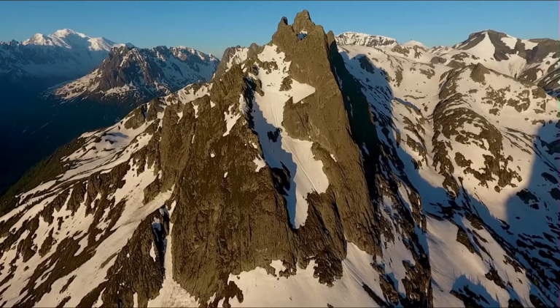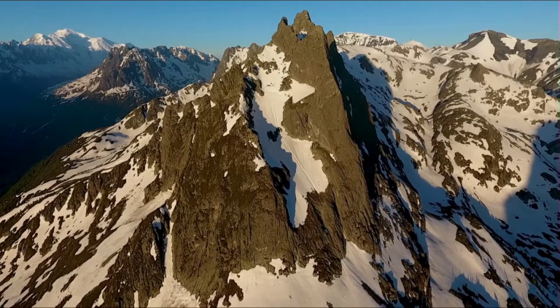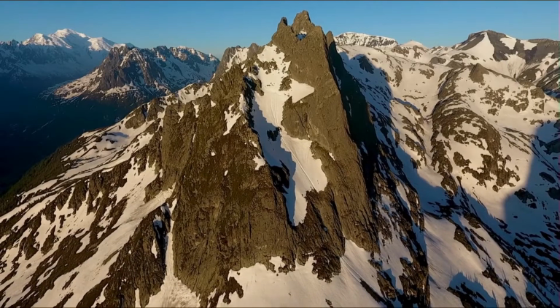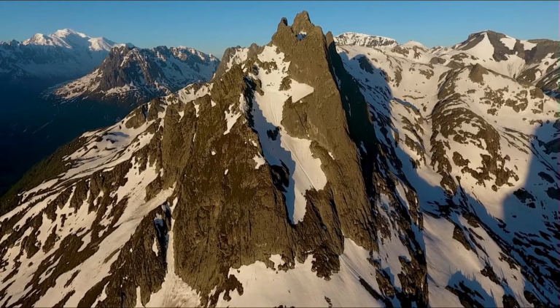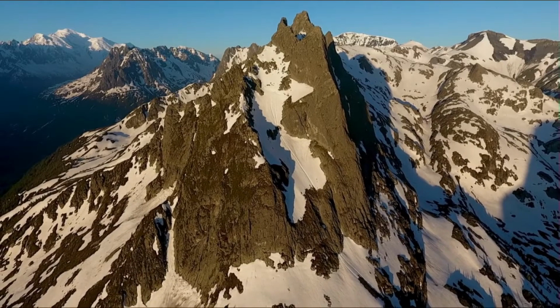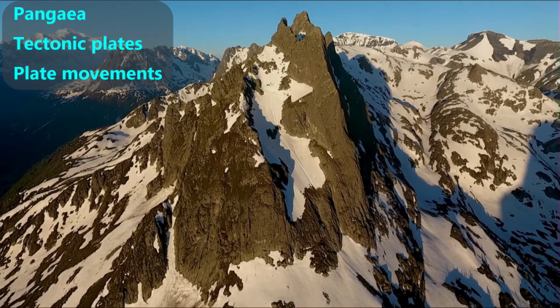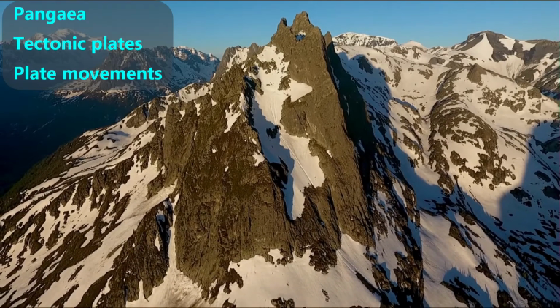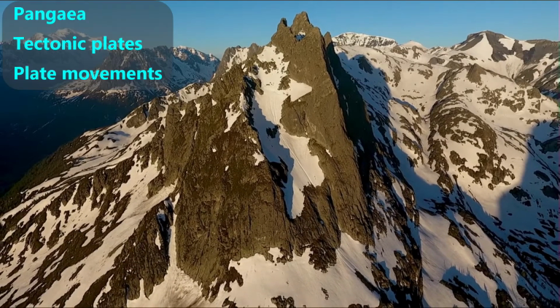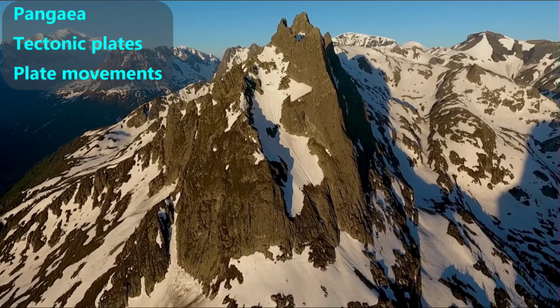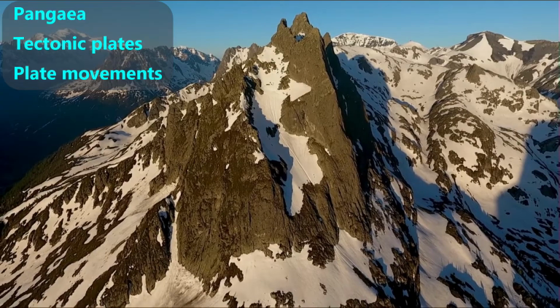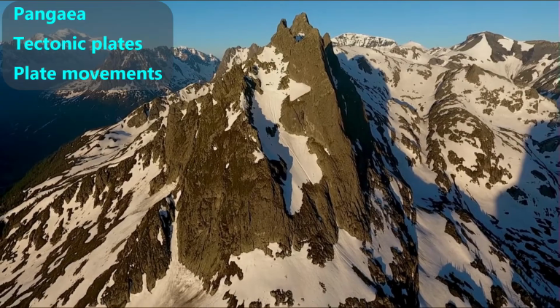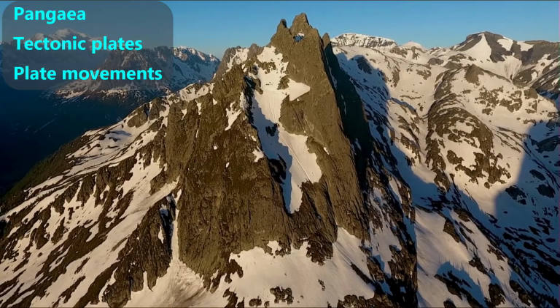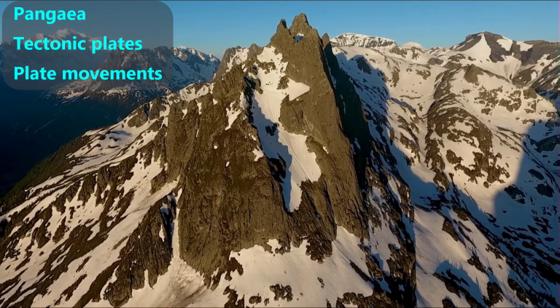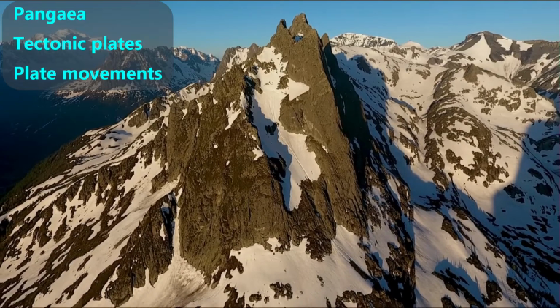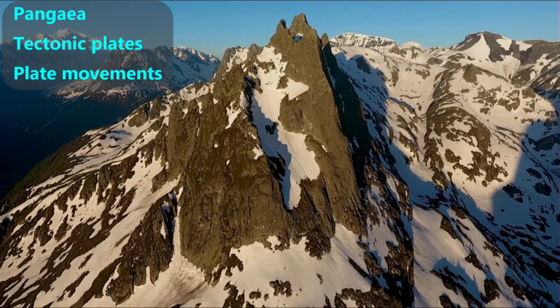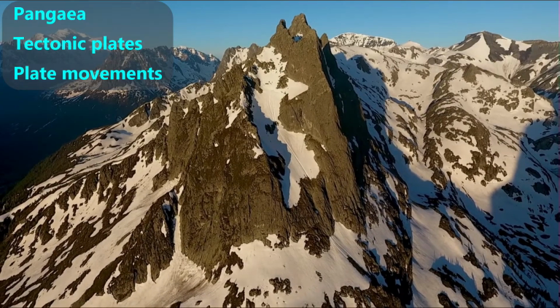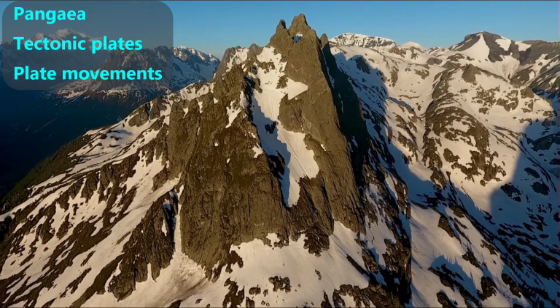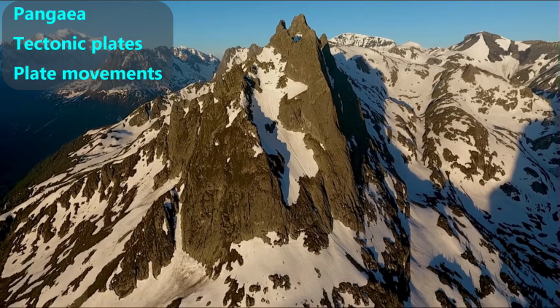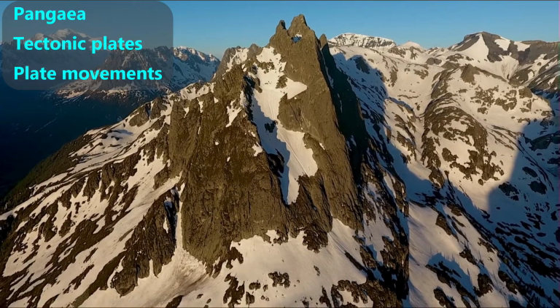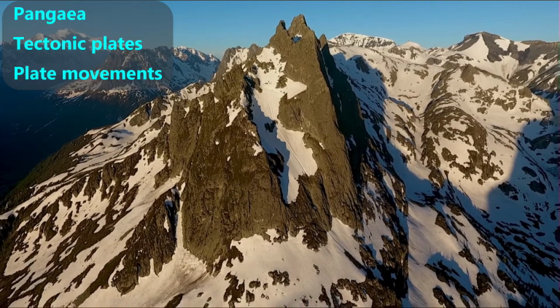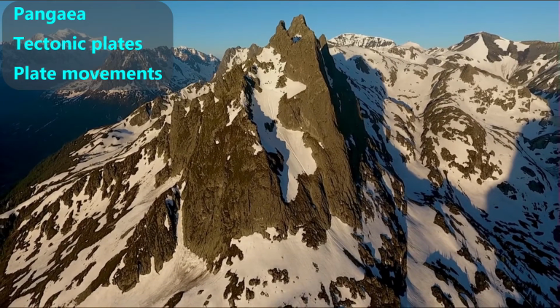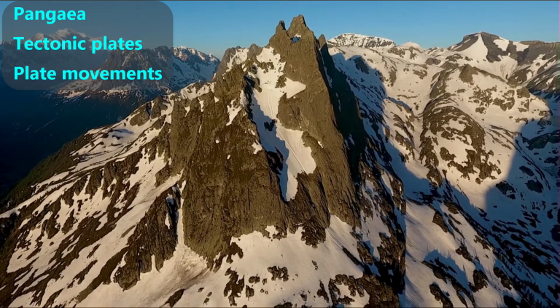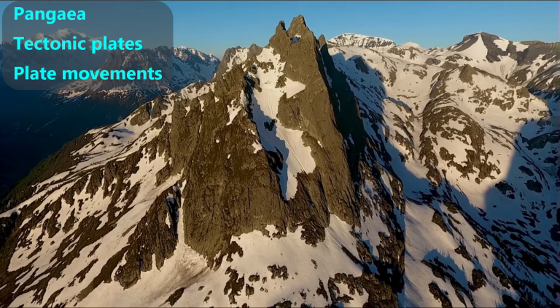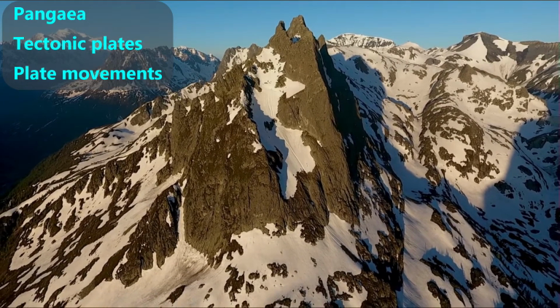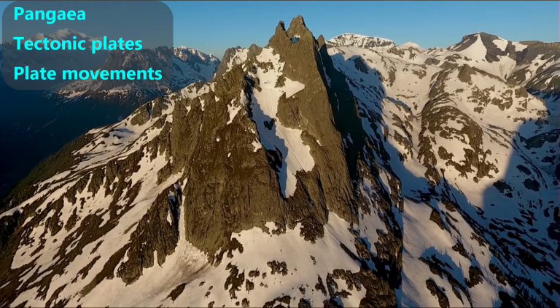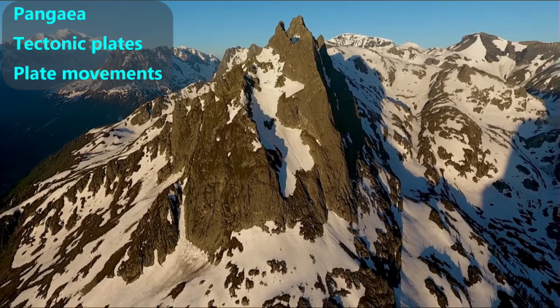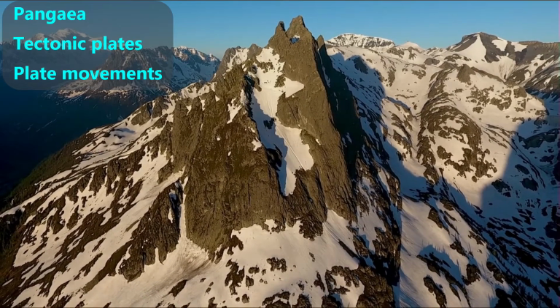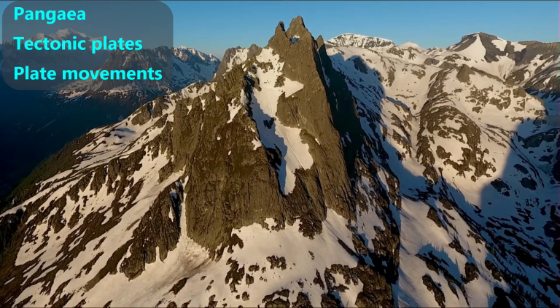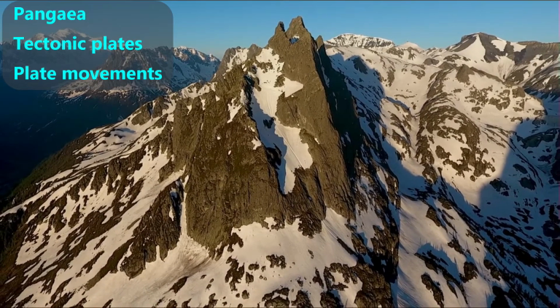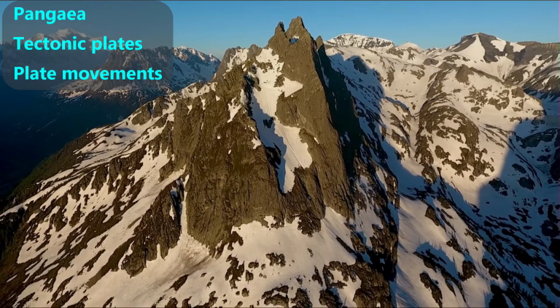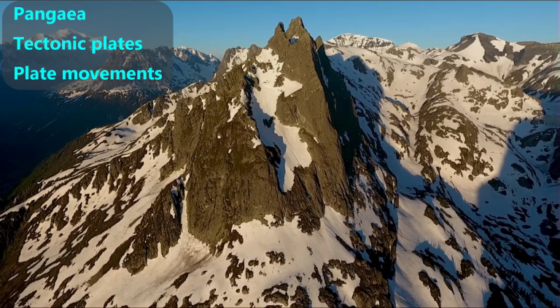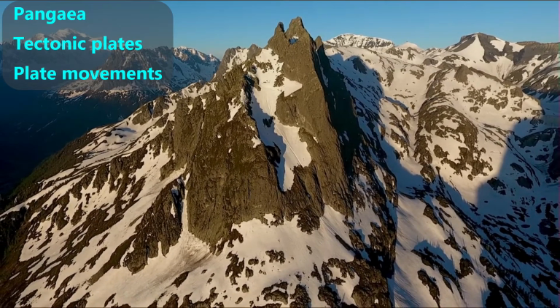We'll cover three main topics: Pangaea, what tectonic plates are, and common tectonic plate movements.